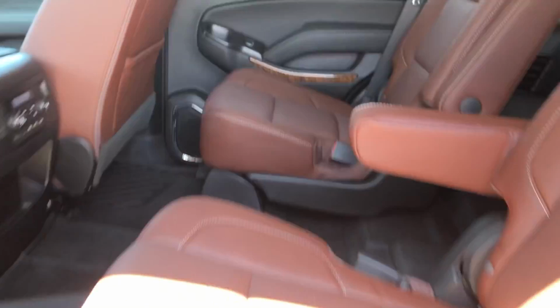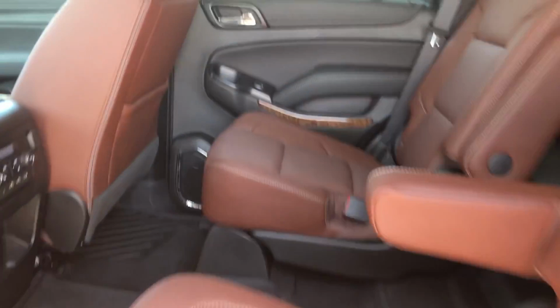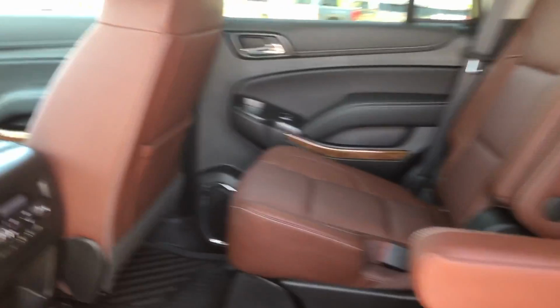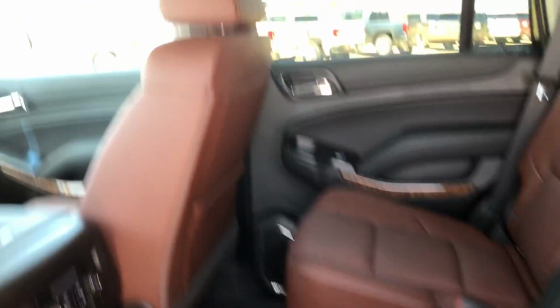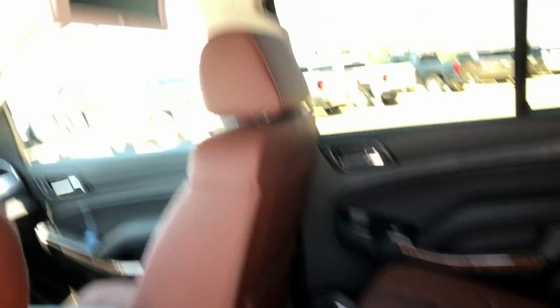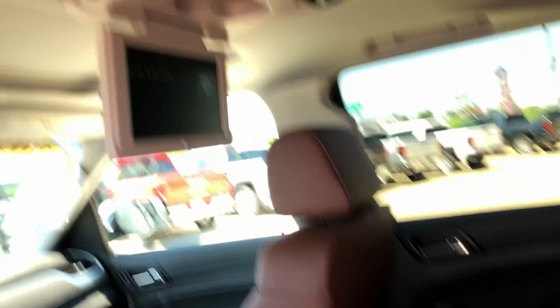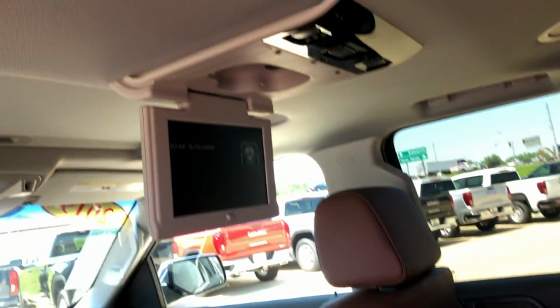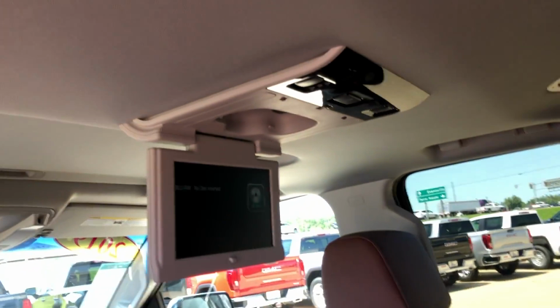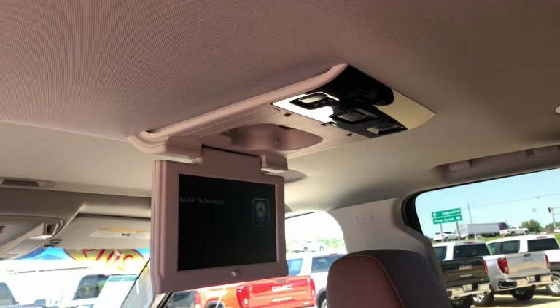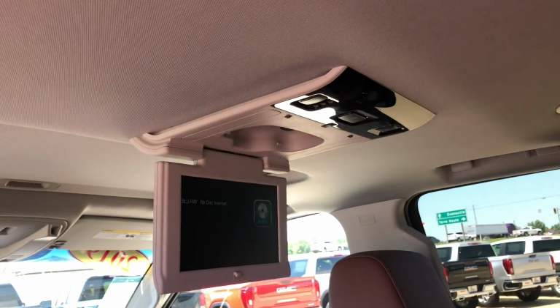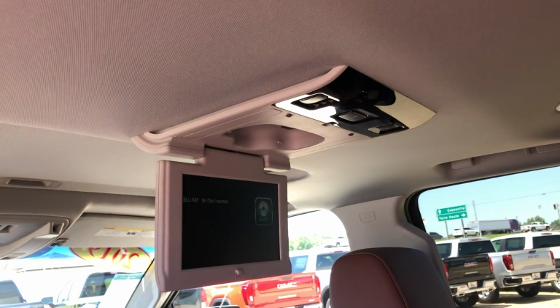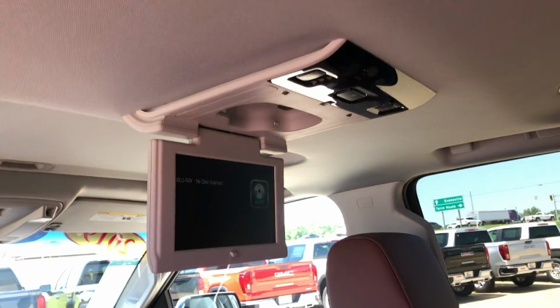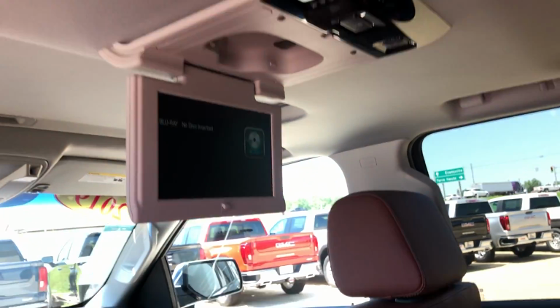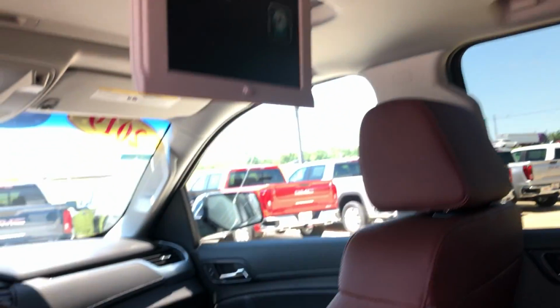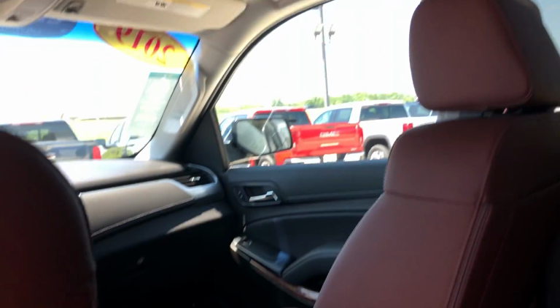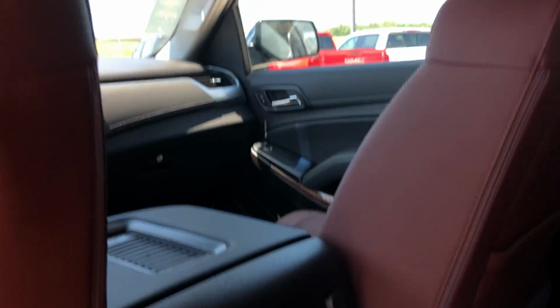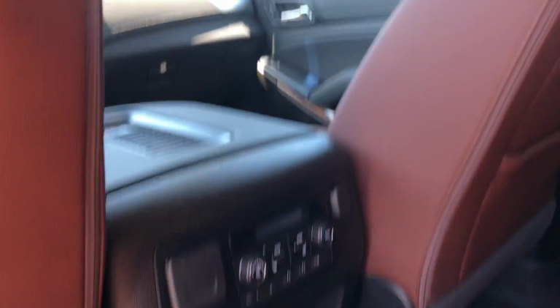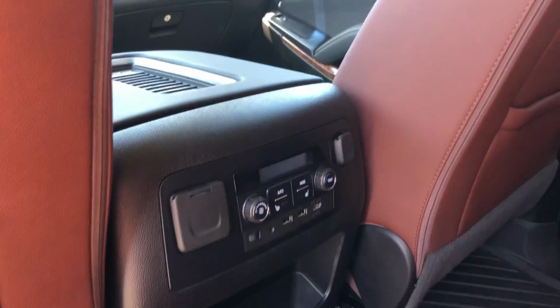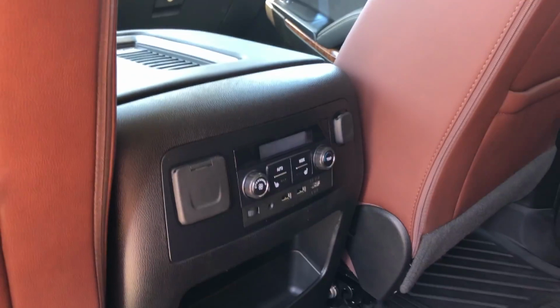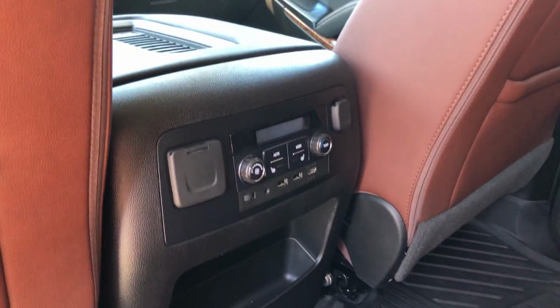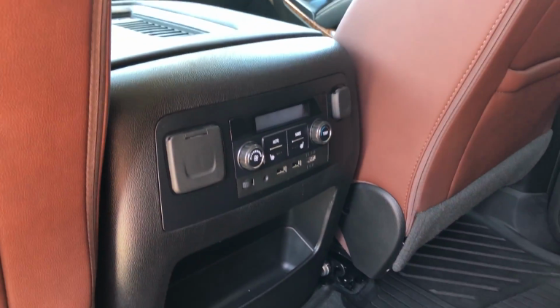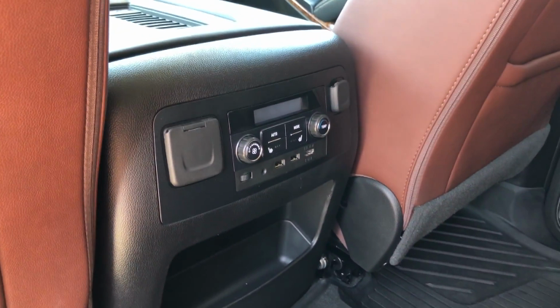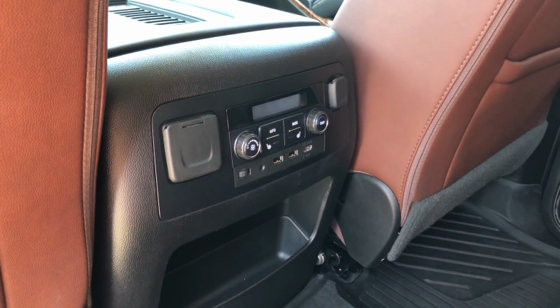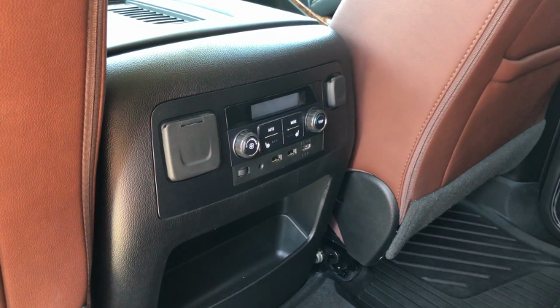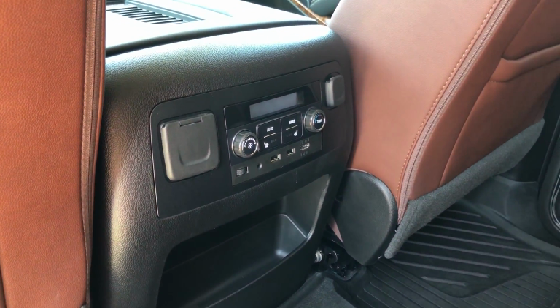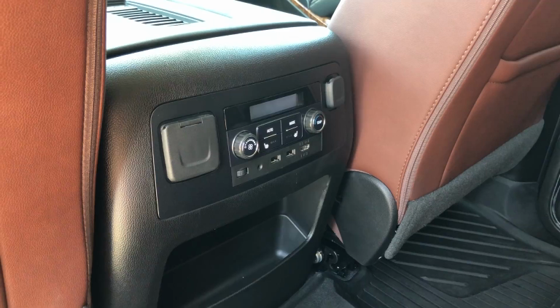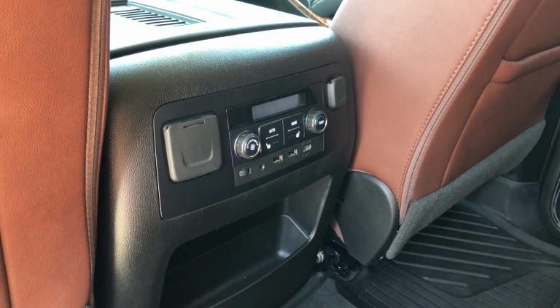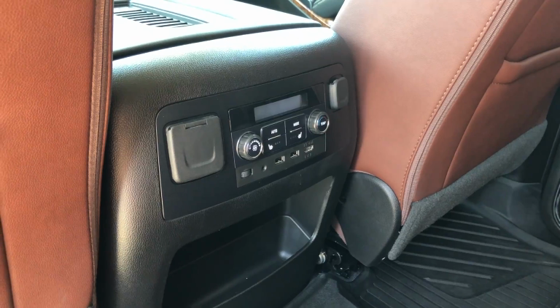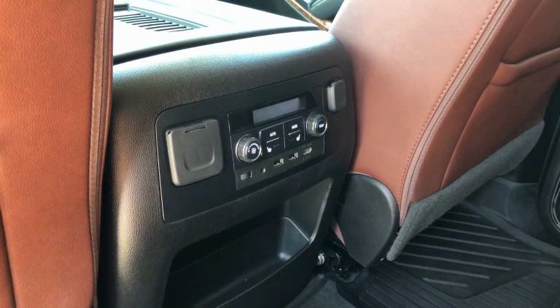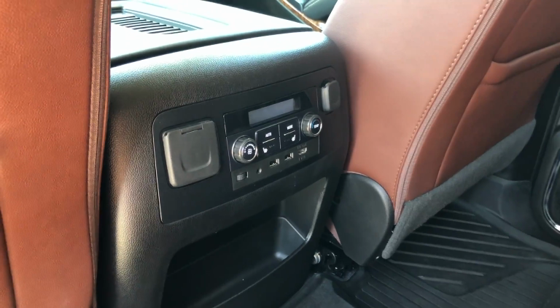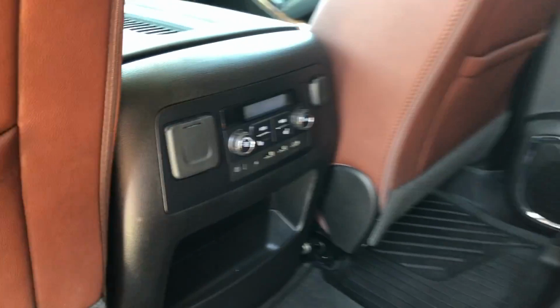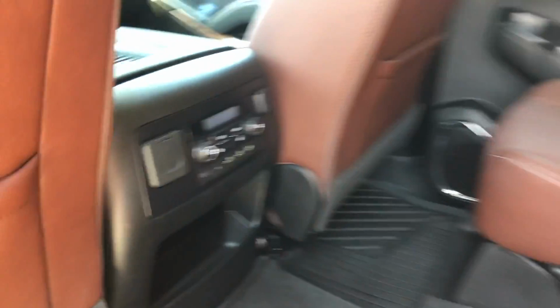Other rear features include a DVD player with remote, rear climate control, USB ports, and auxiliary plug-ins.